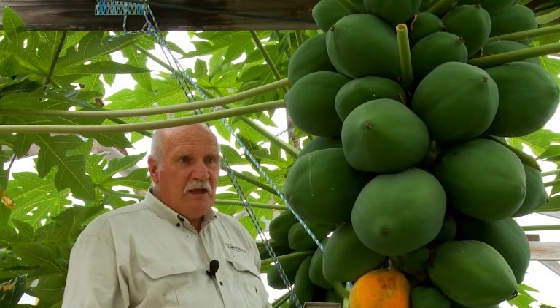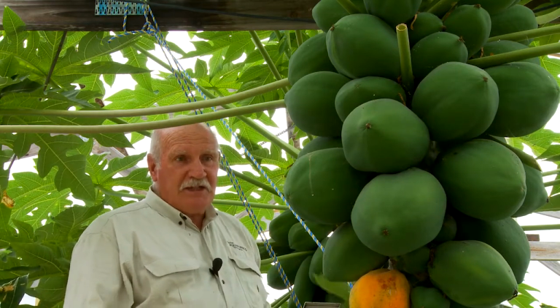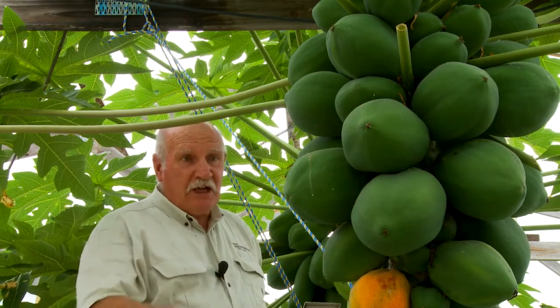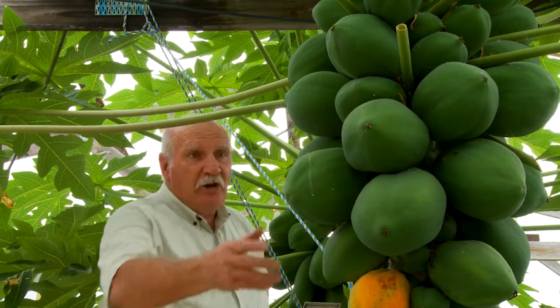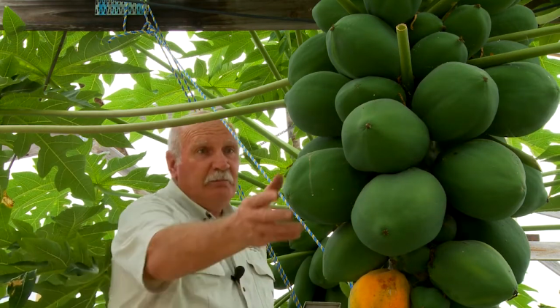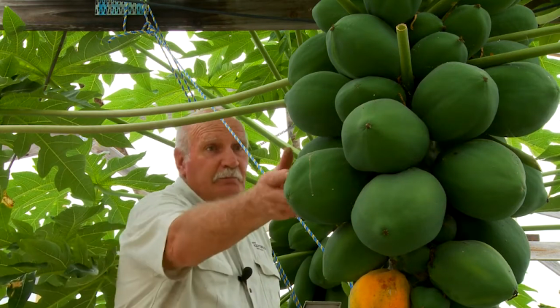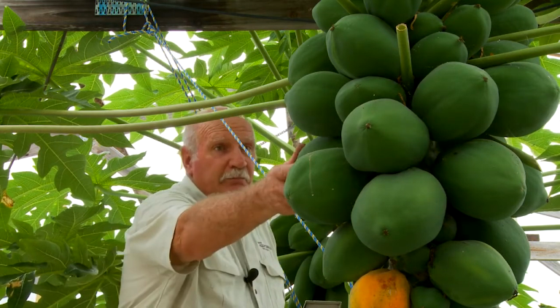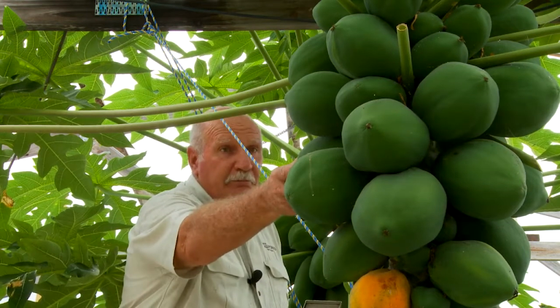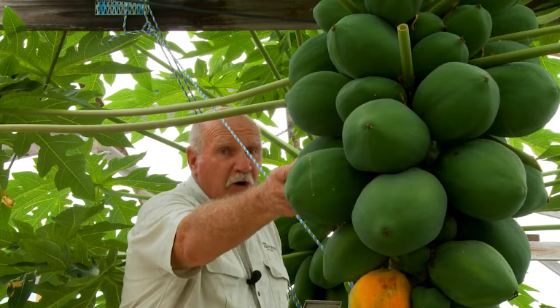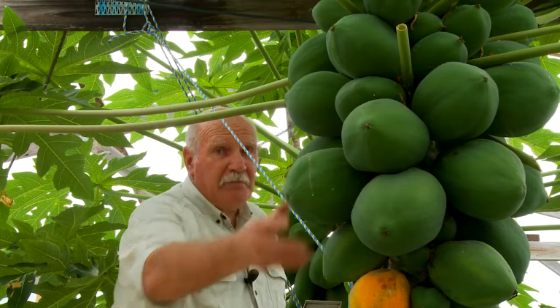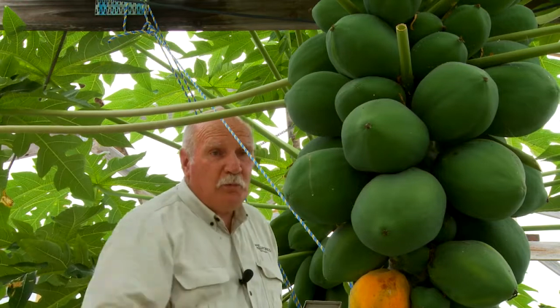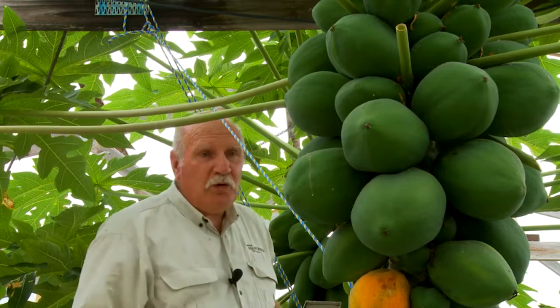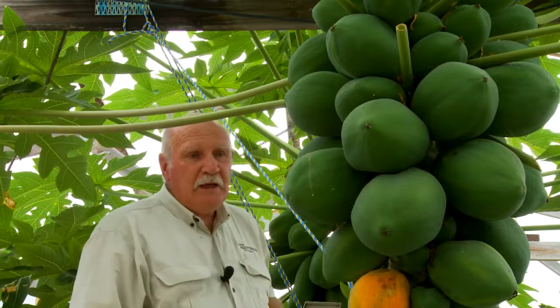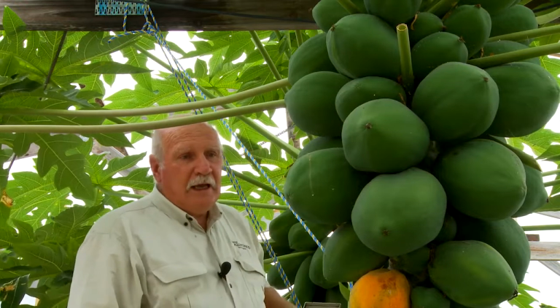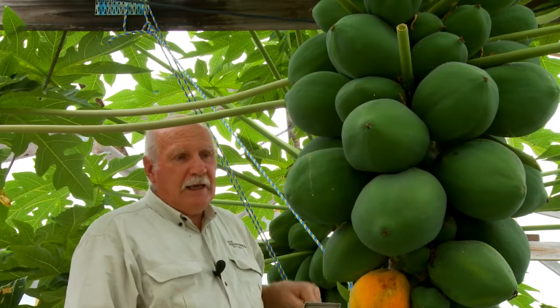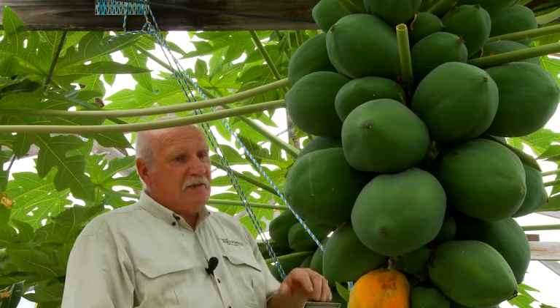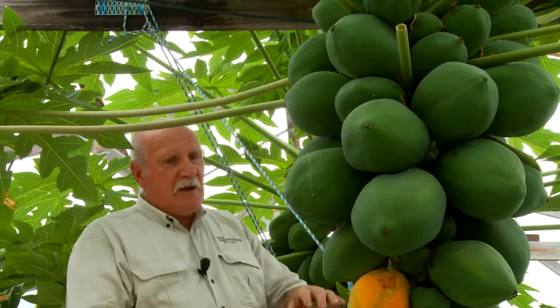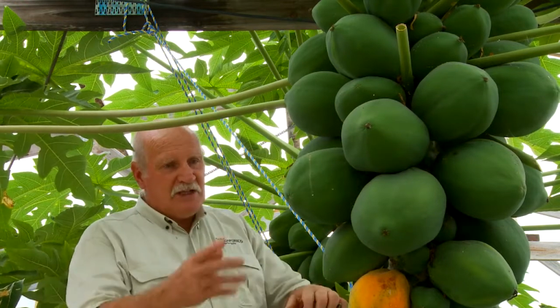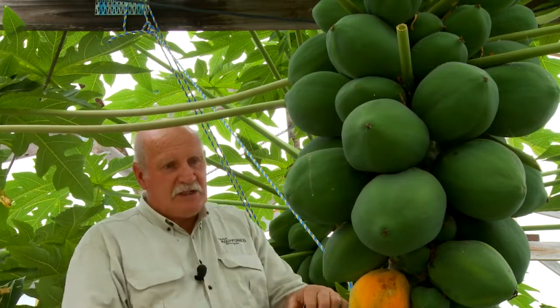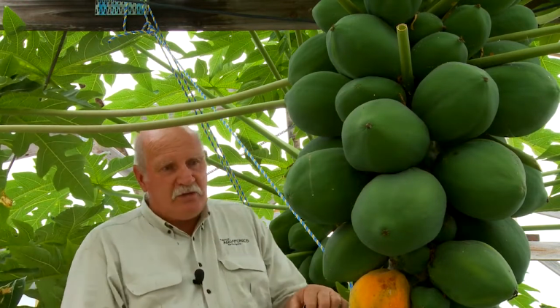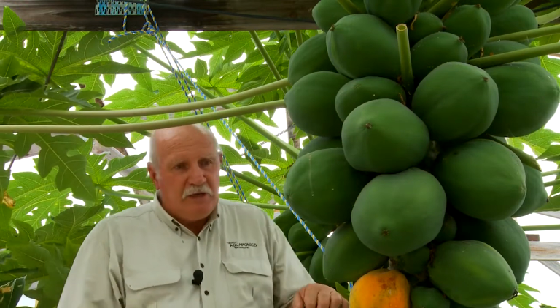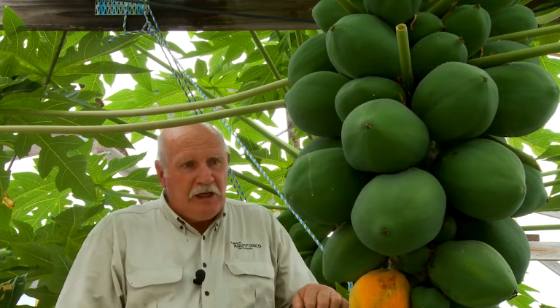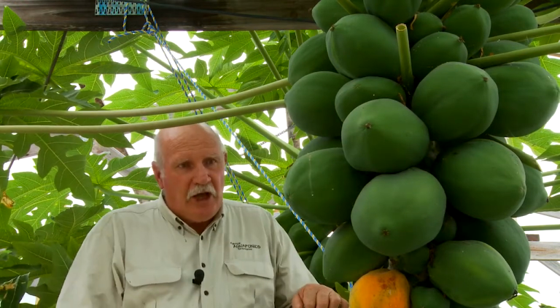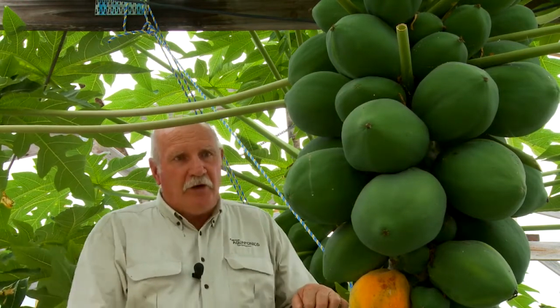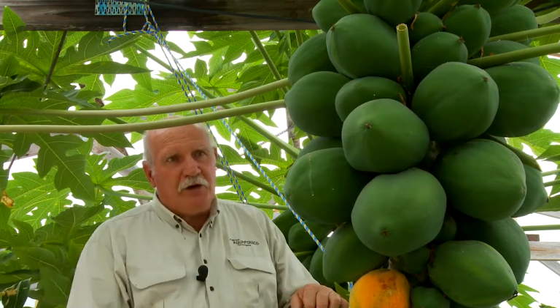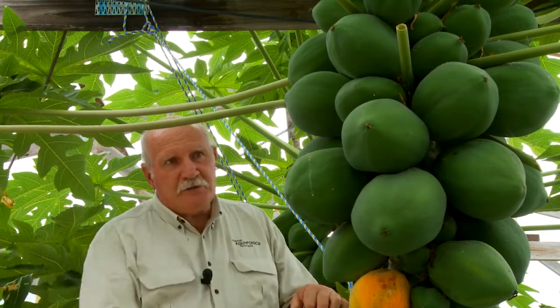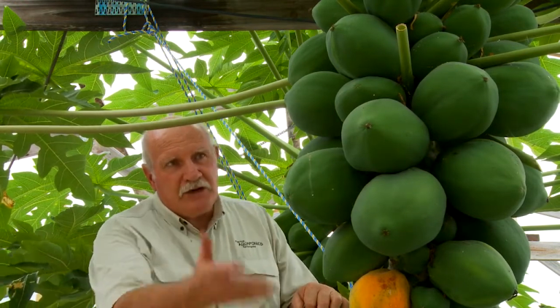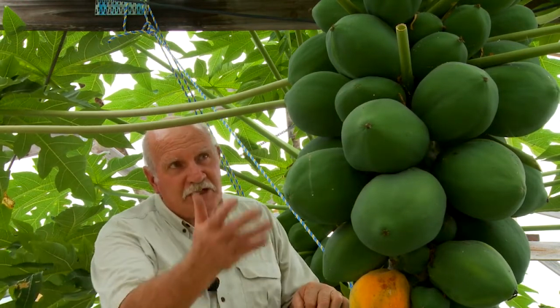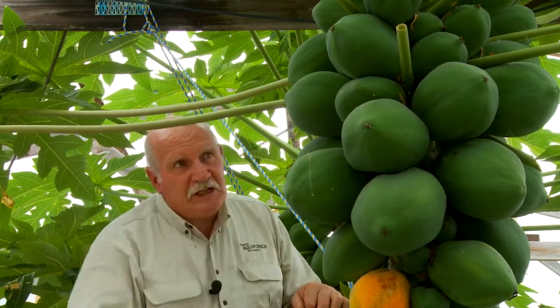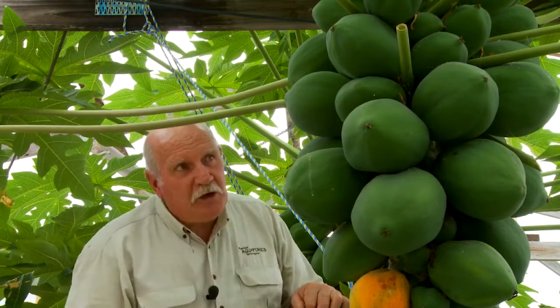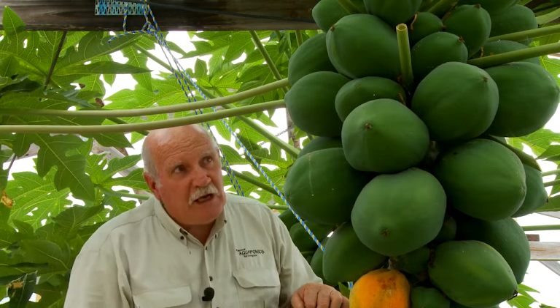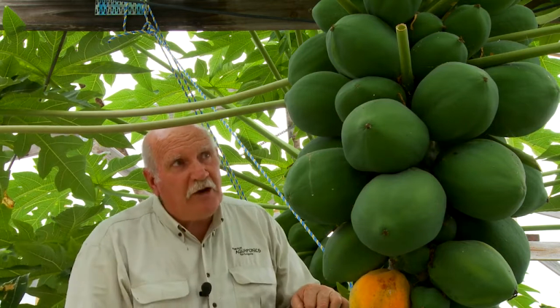This is a golden variety of pawpaw, and this one has yet to yield a whole lot of fruit to us, but as you can see it's beautifully loaded.